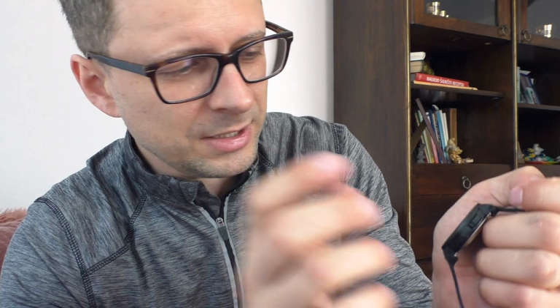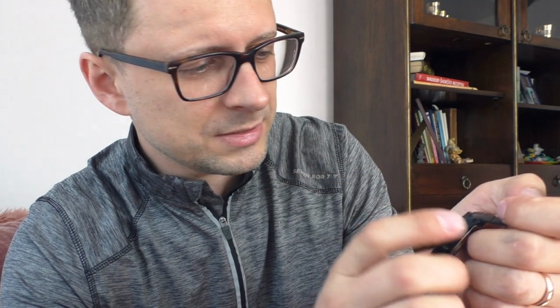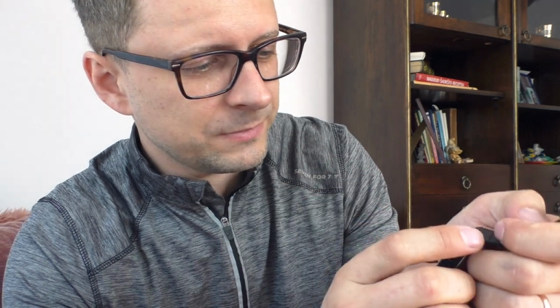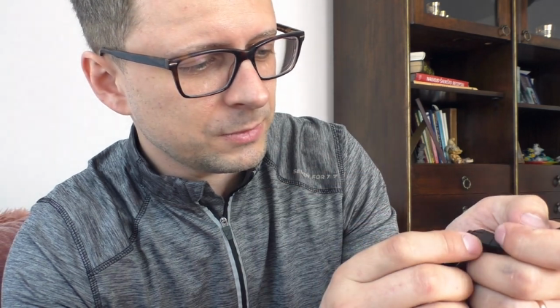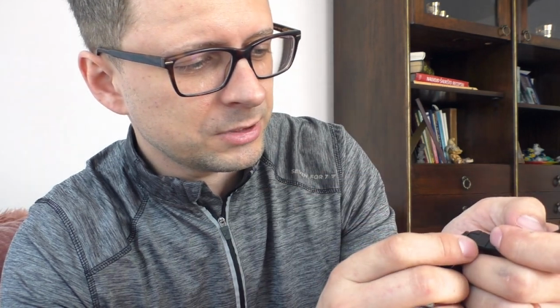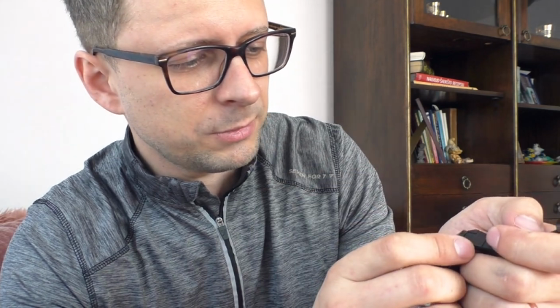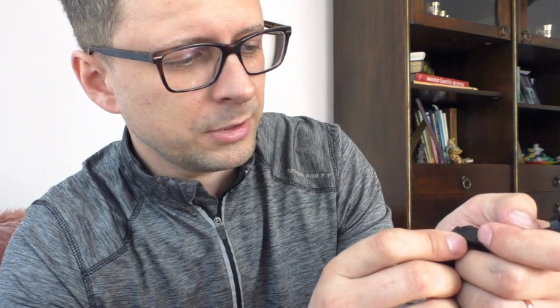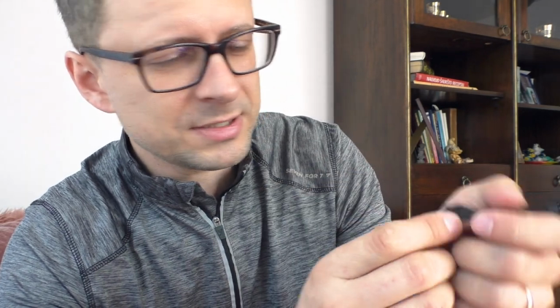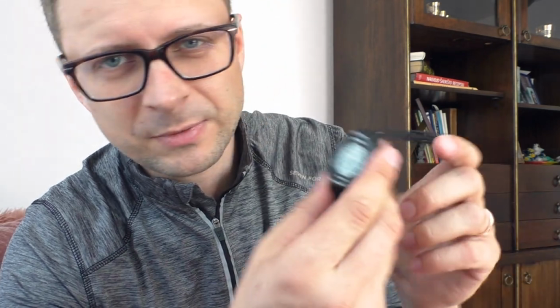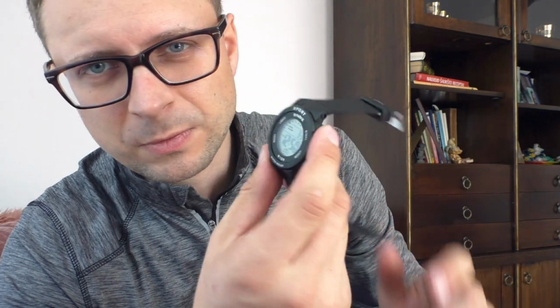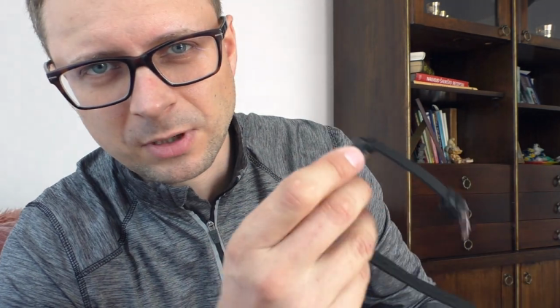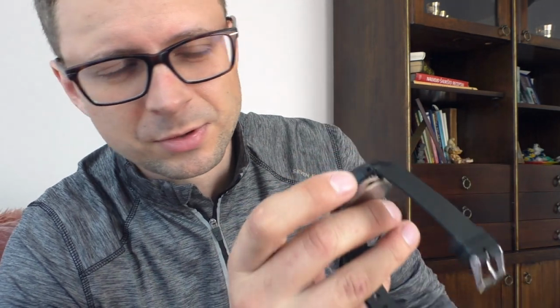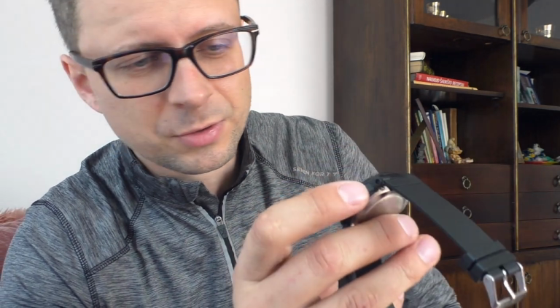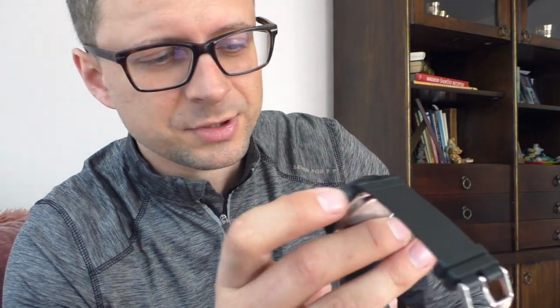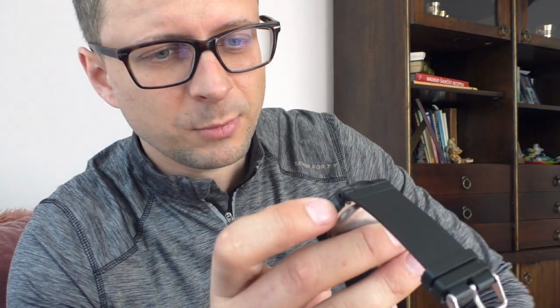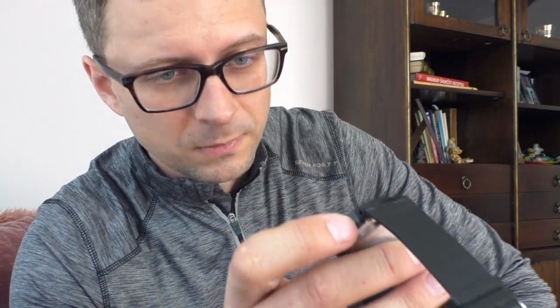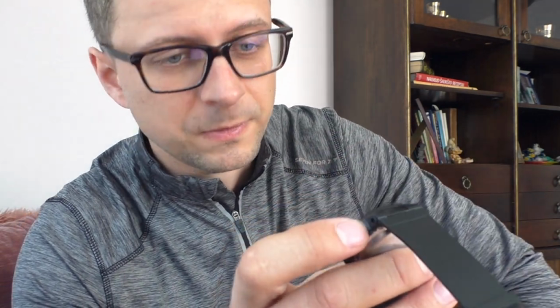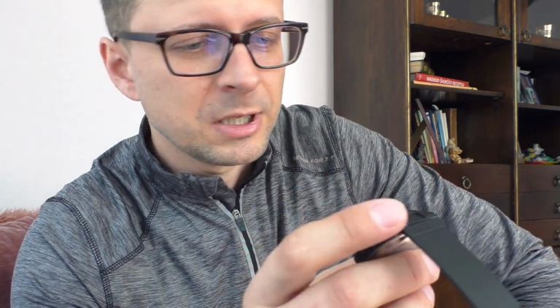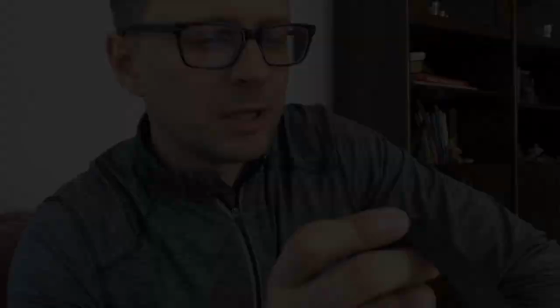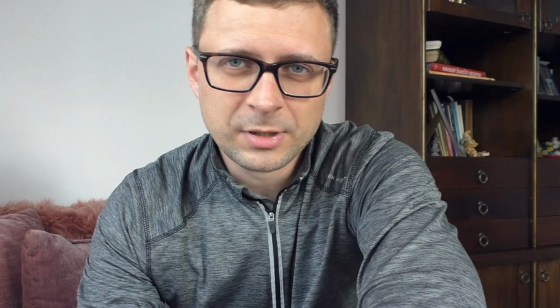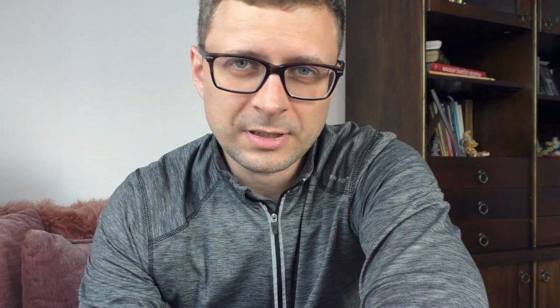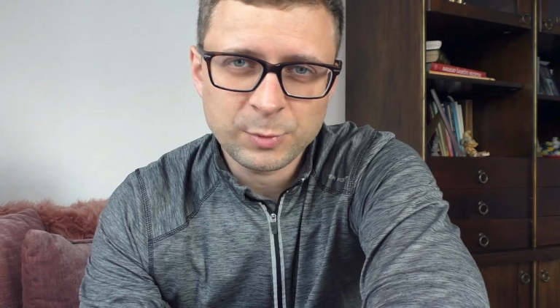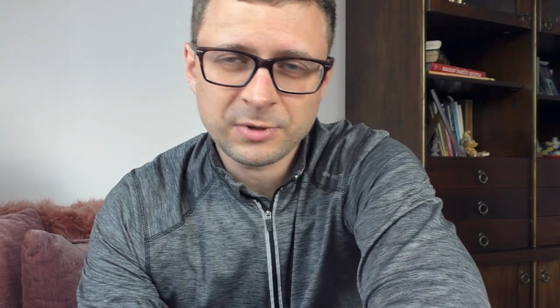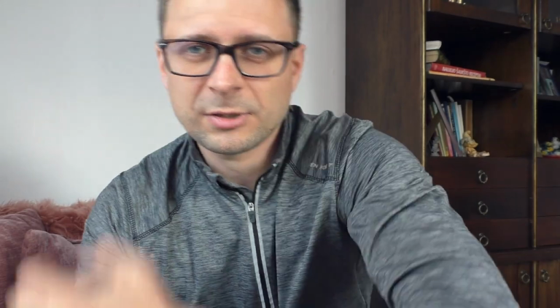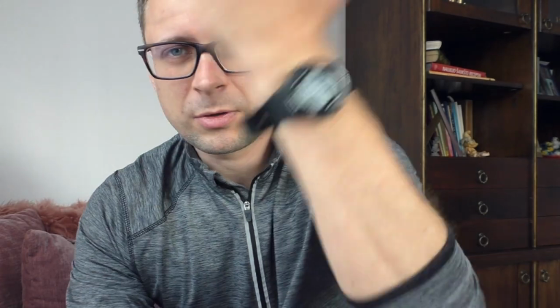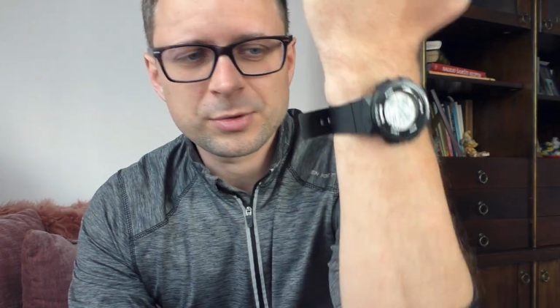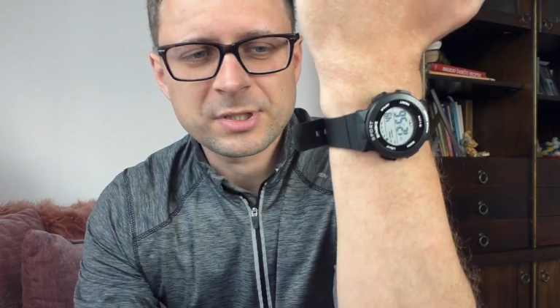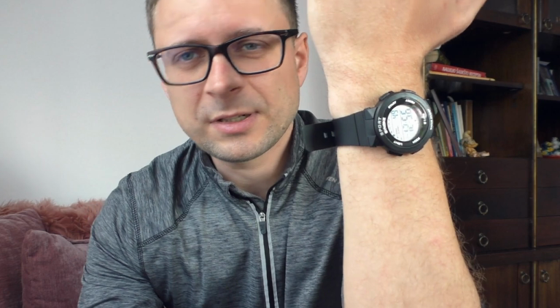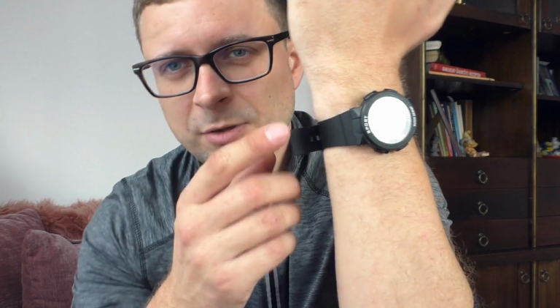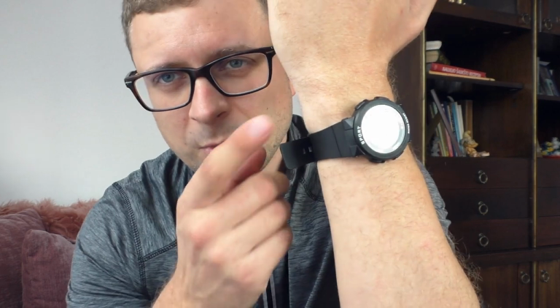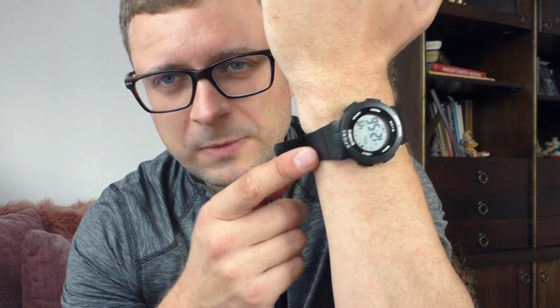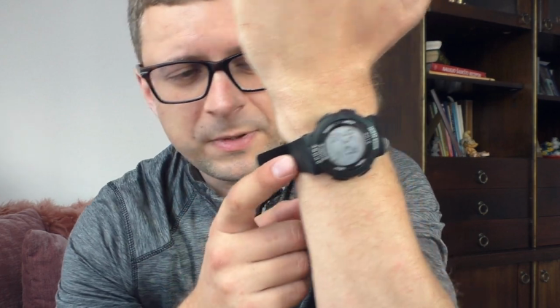It shows day, date, and month, and shows the alarm when it's set — all the same functionality as the F91W, except this one also shows the month.